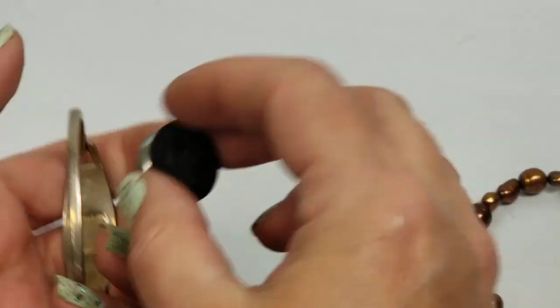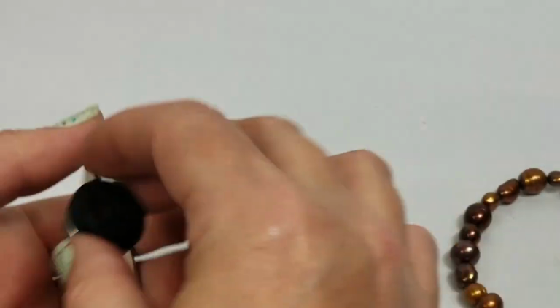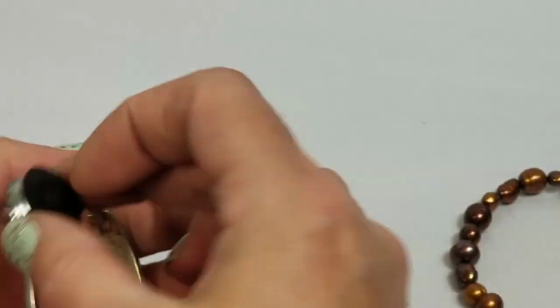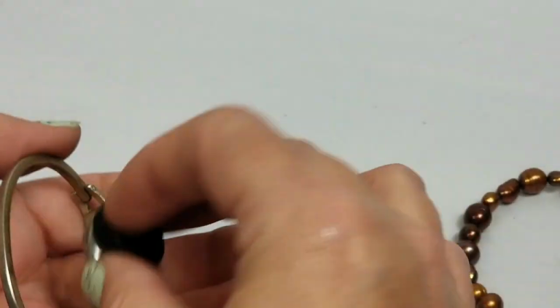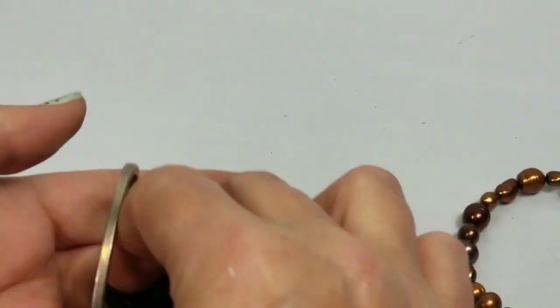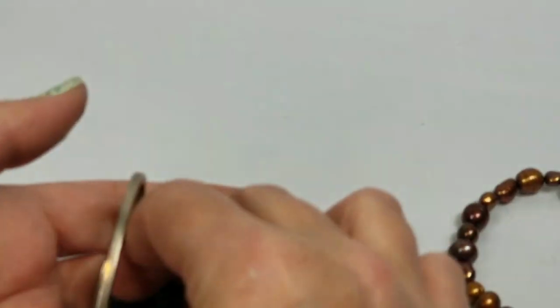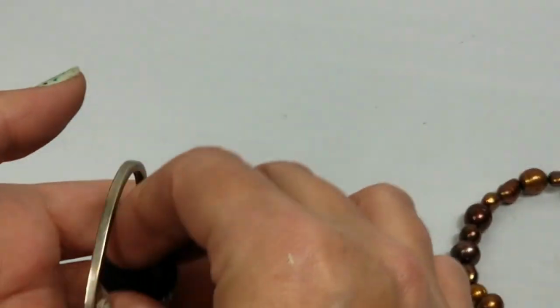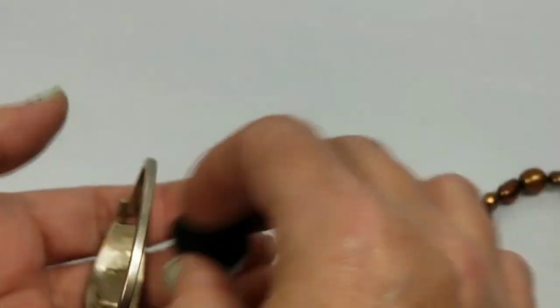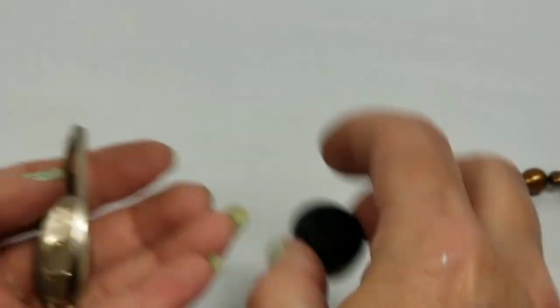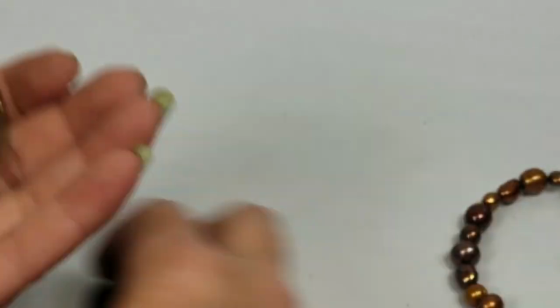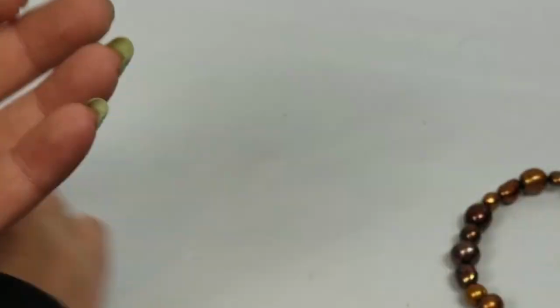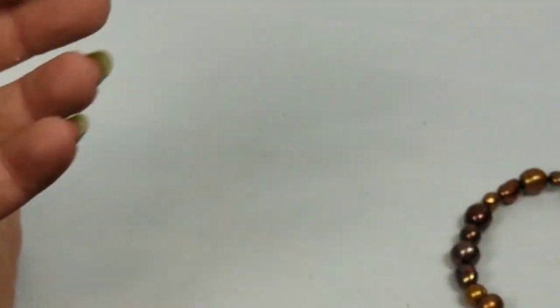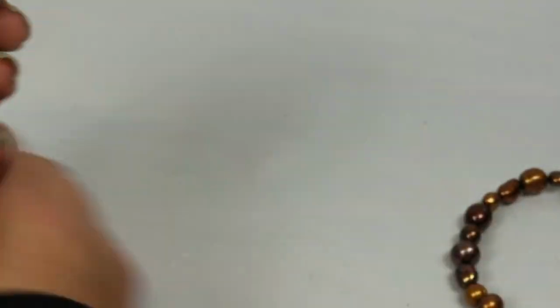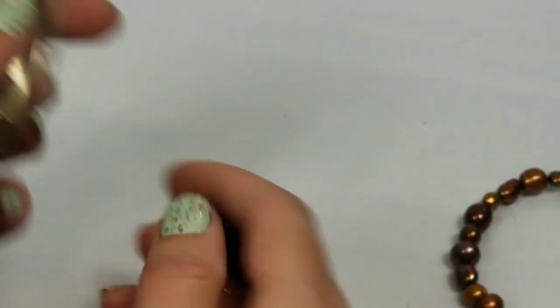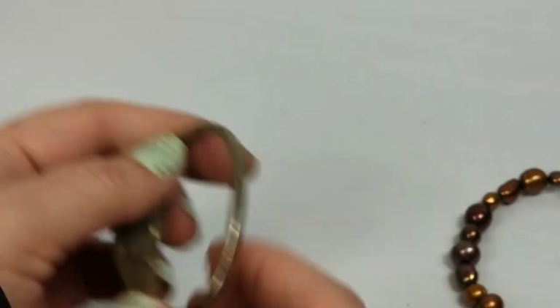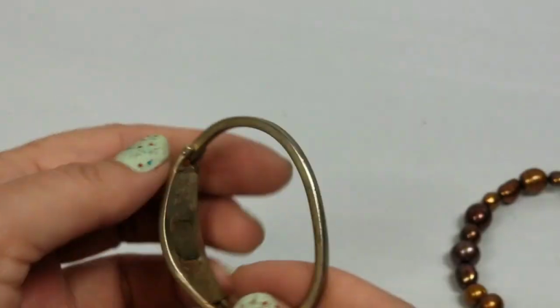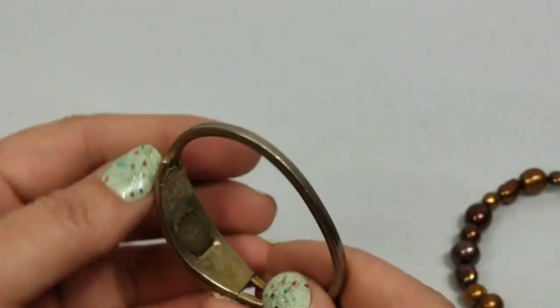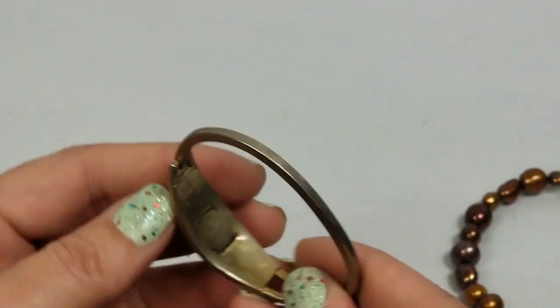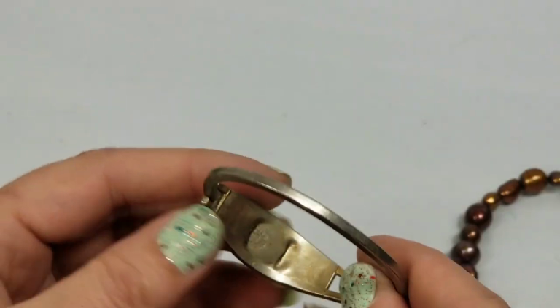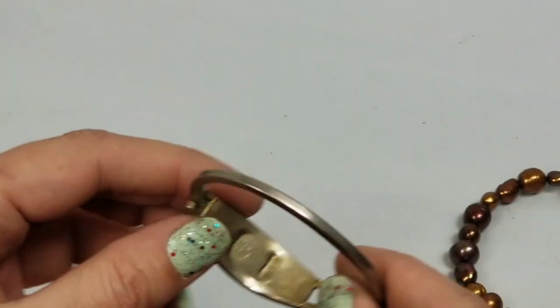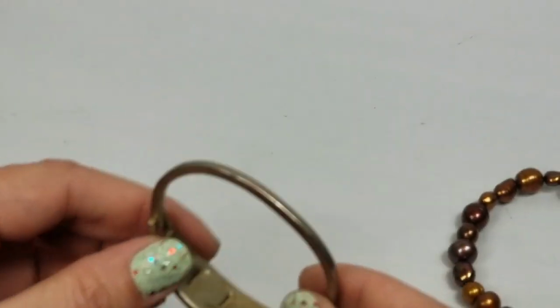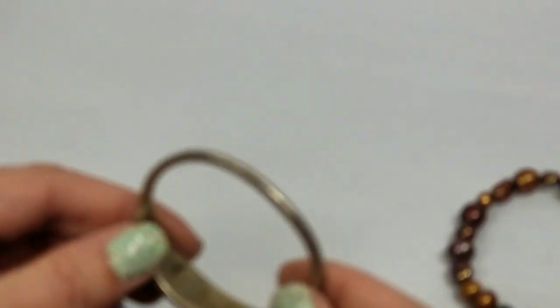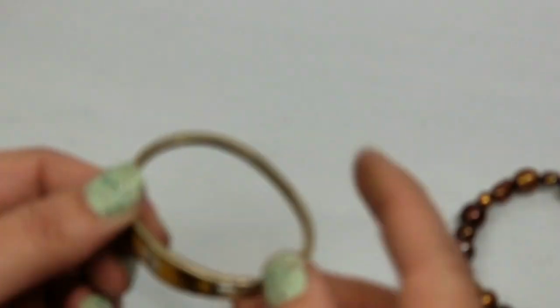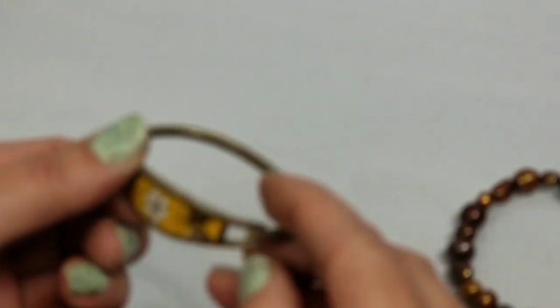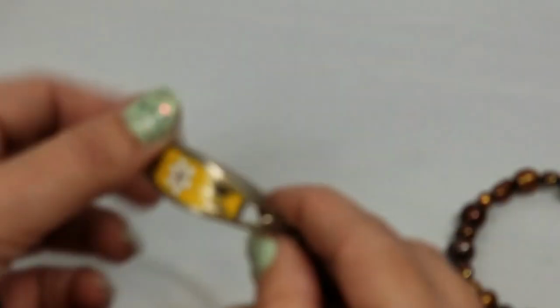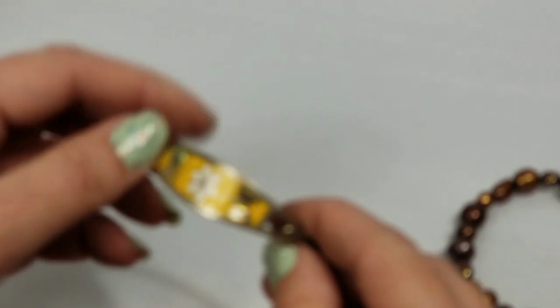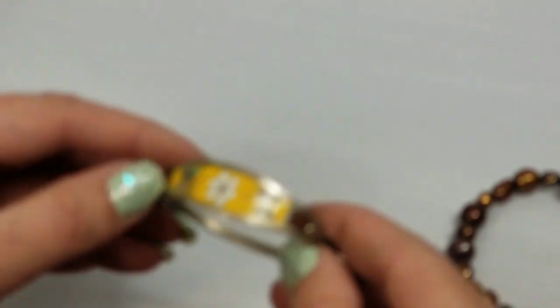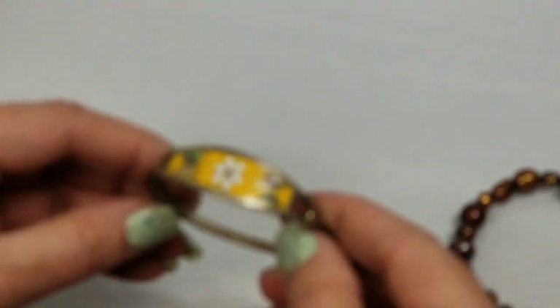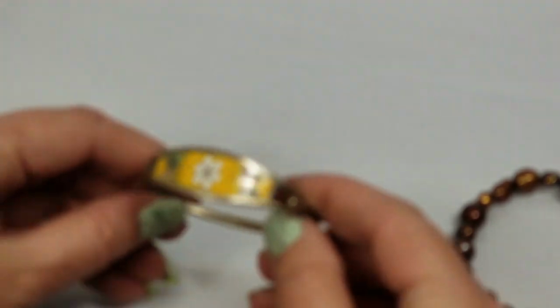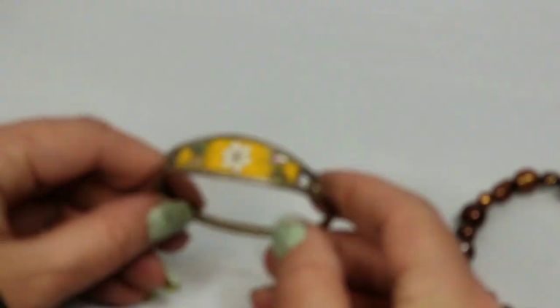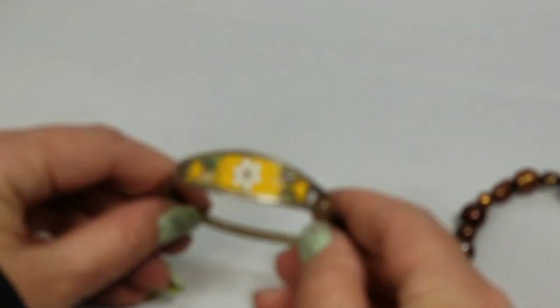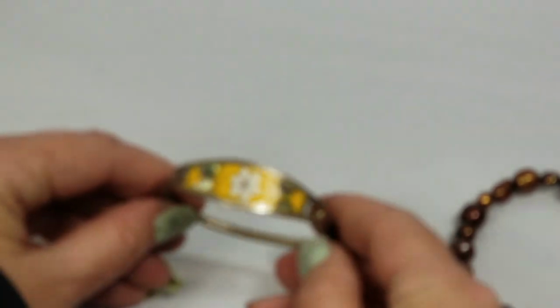This - I don't know - this is really pretty. I'm going to have to change my light, hold on.